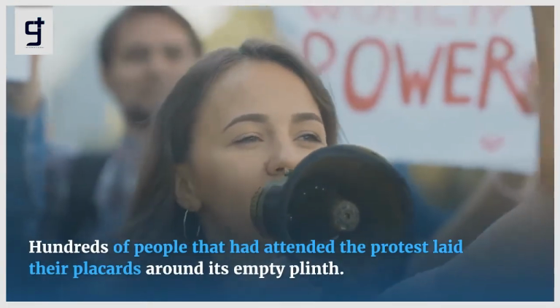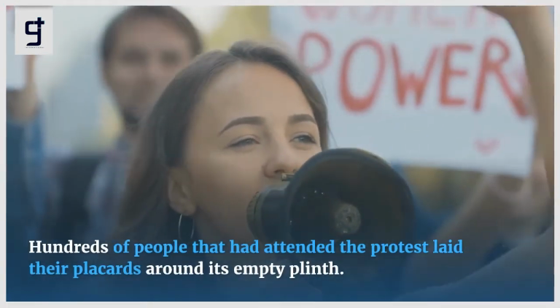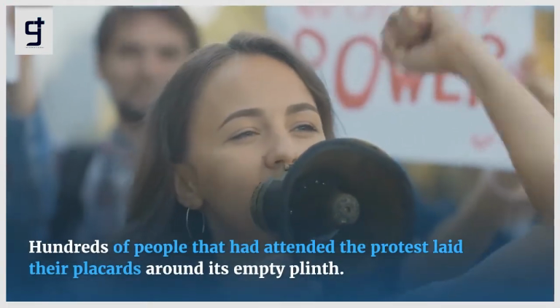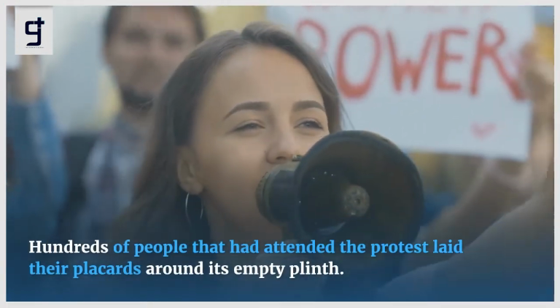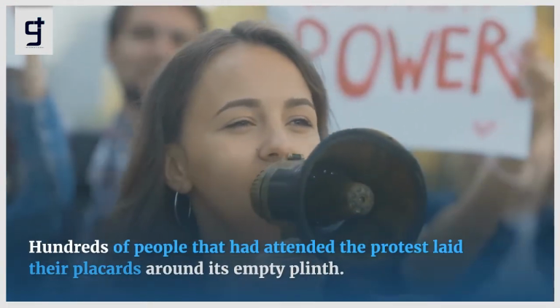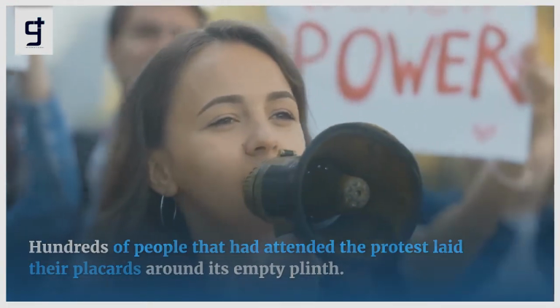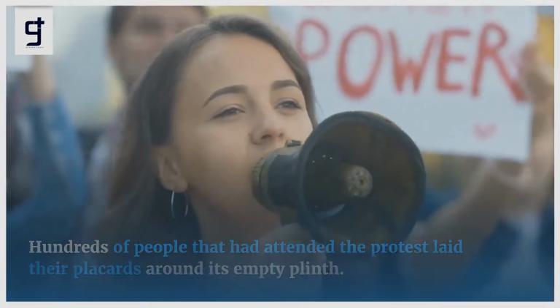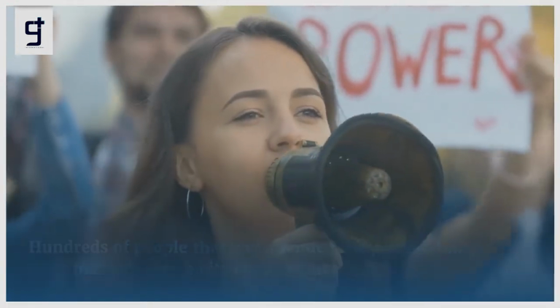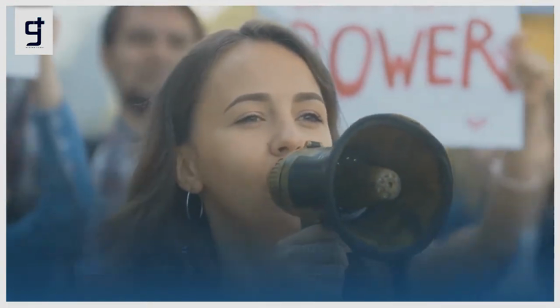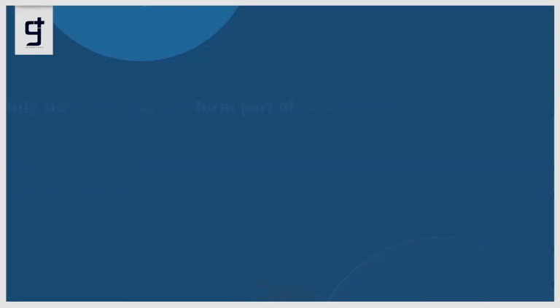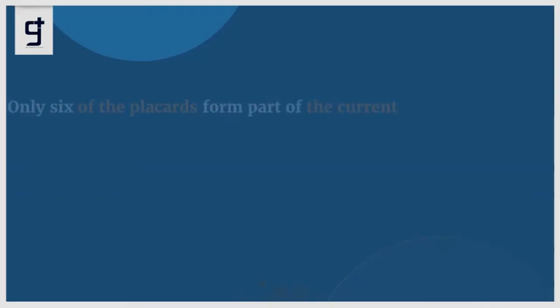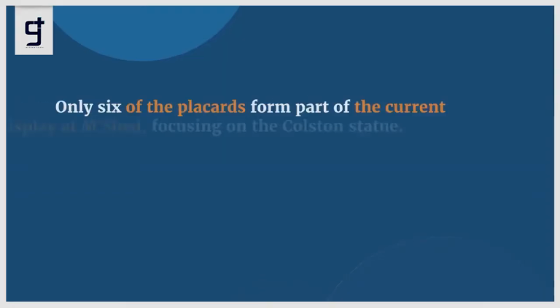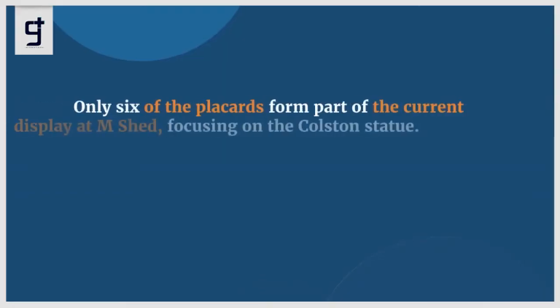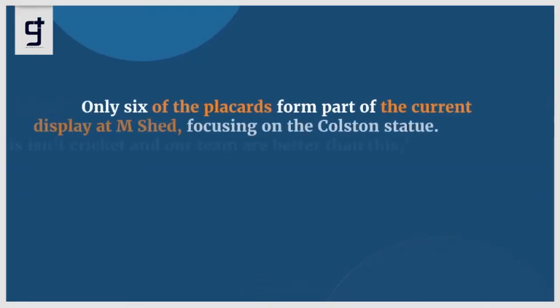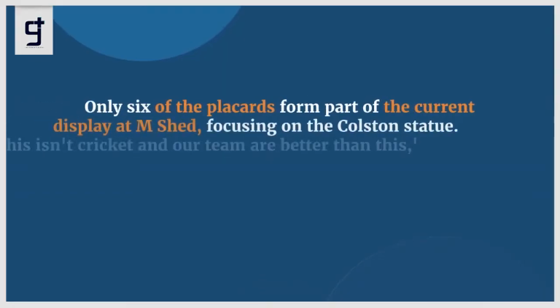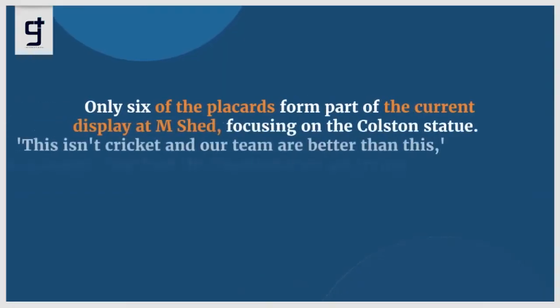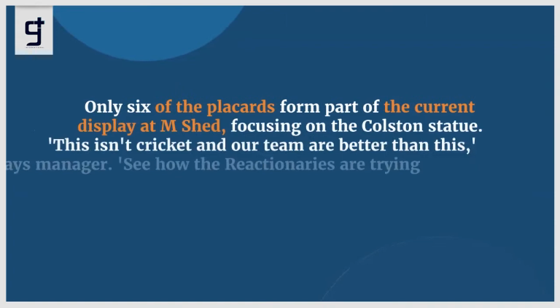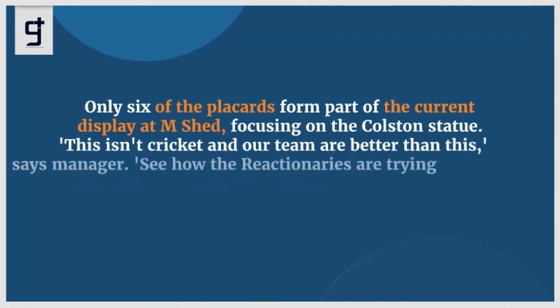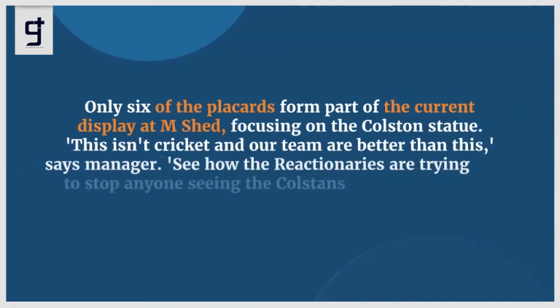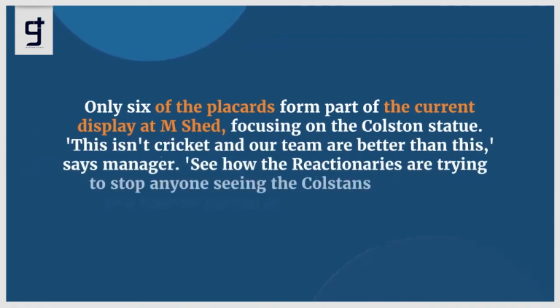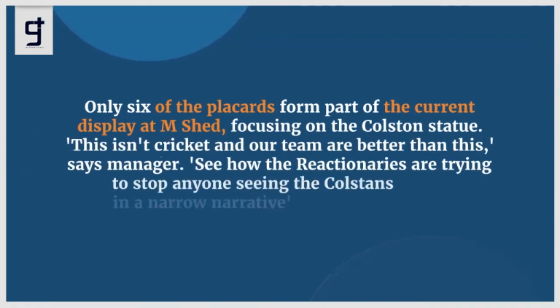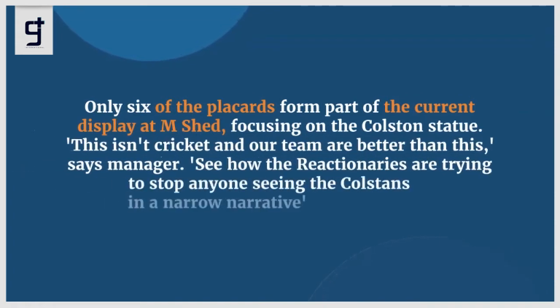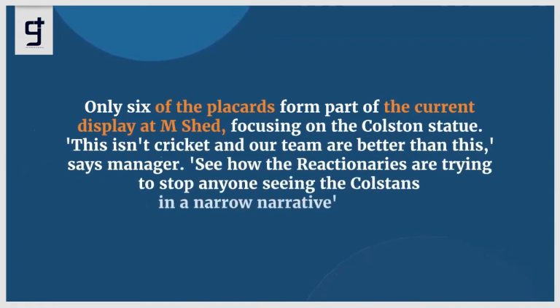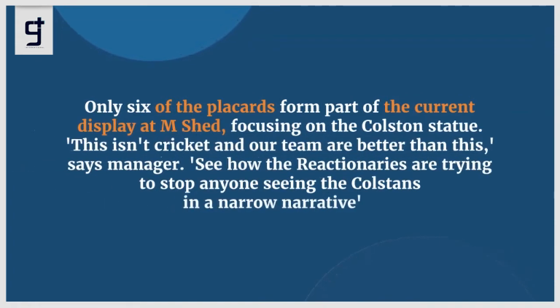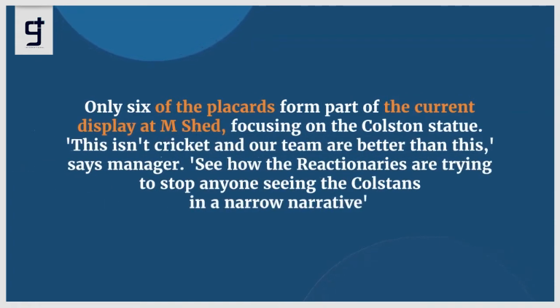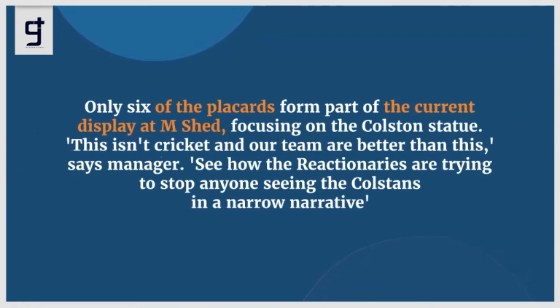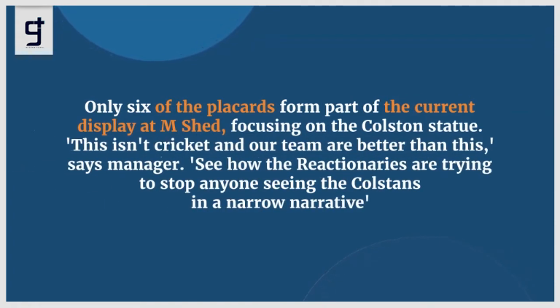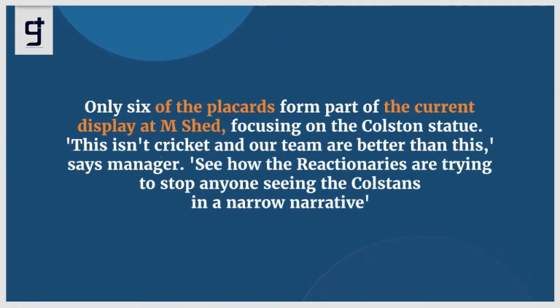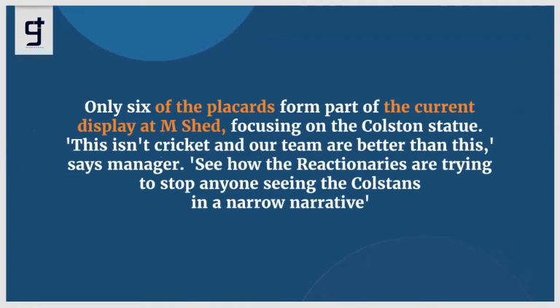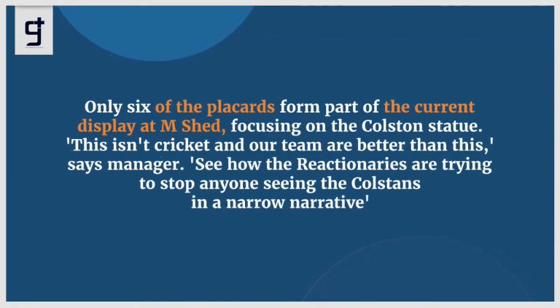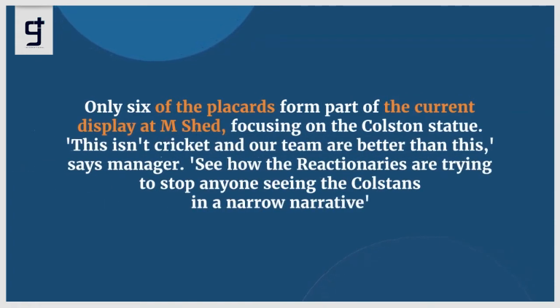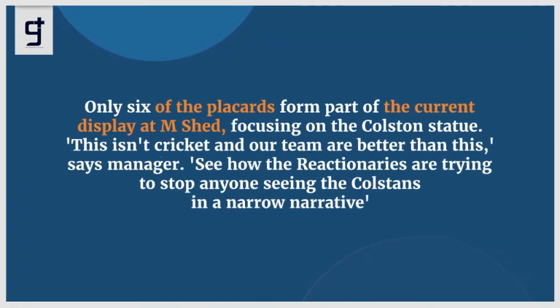Only six of the placards form part of the current display at M Shed, focusing on the Colston statue.